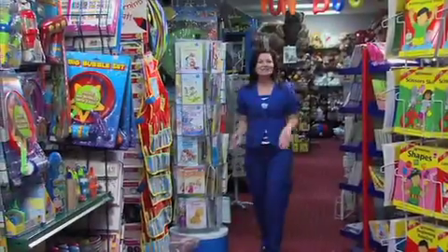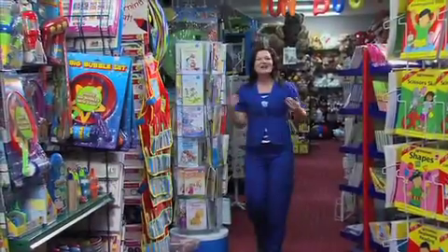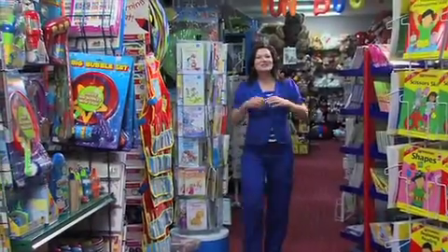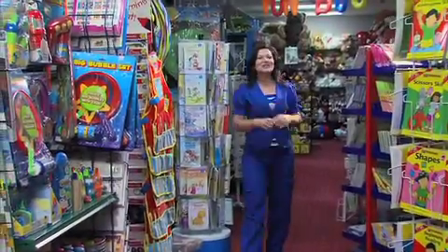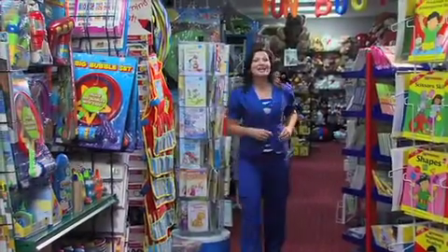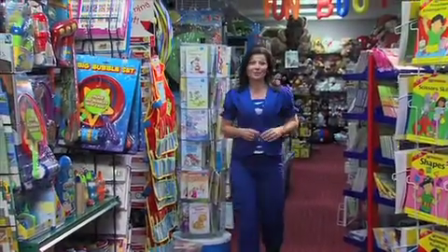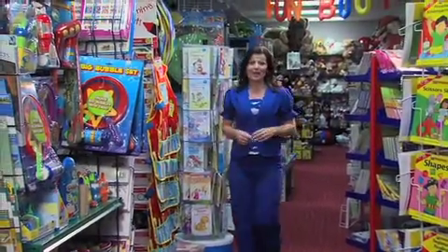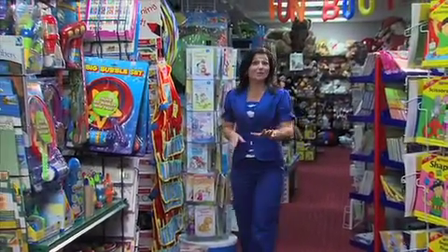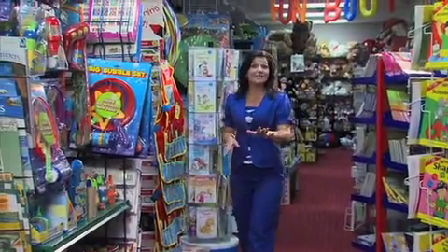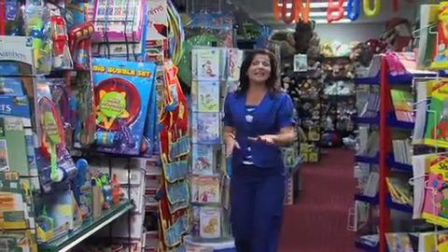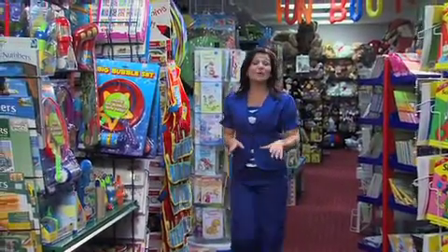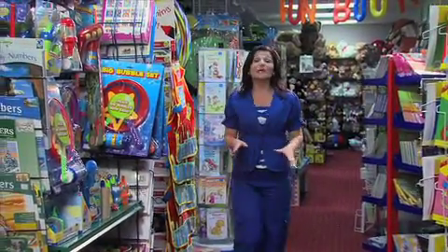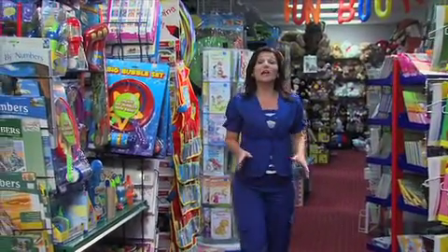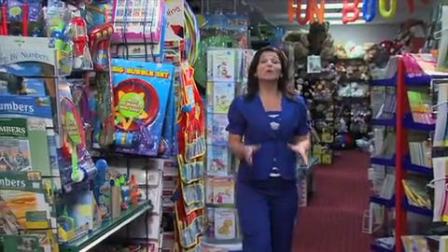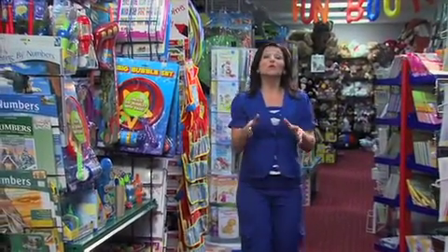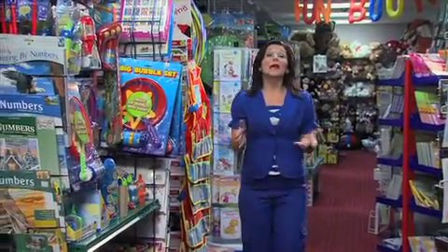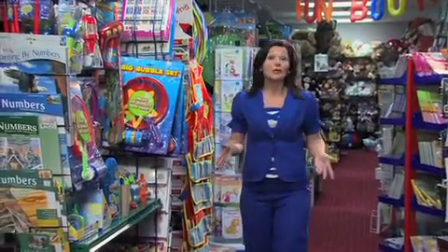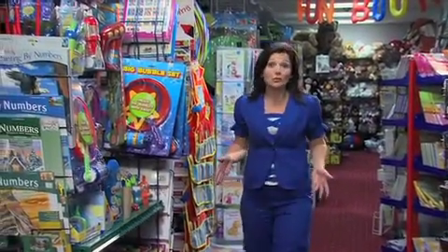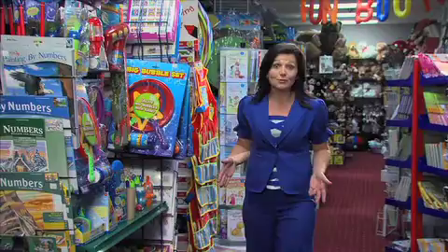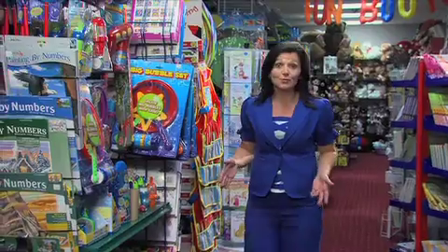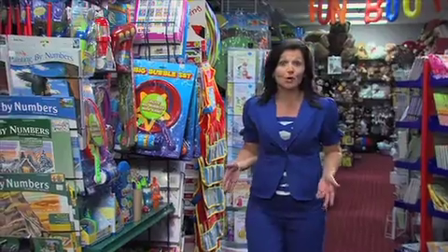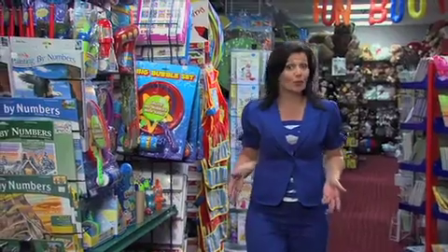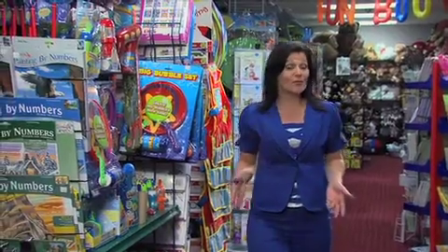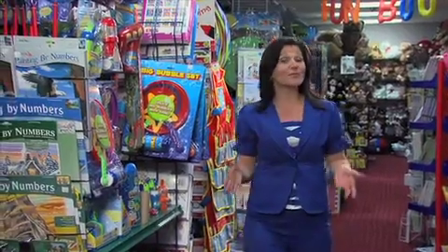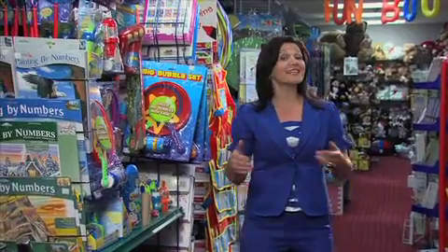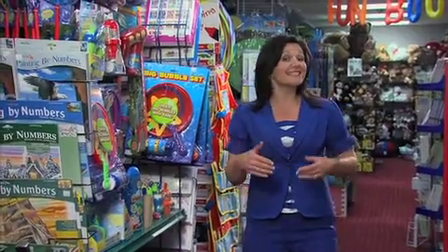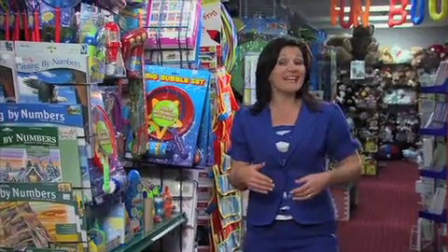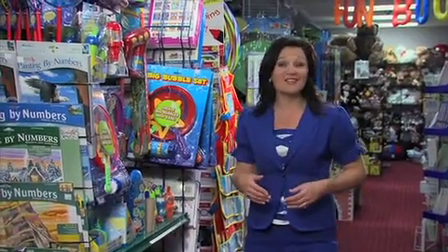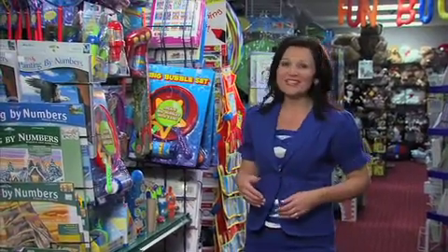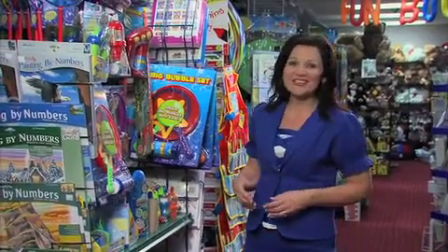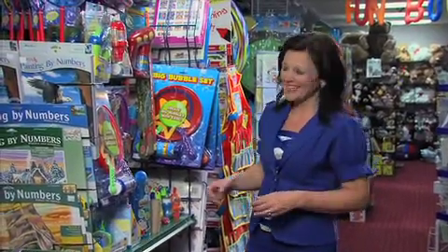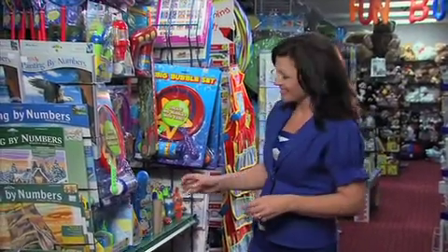Welcome to Janet's Planet, where today we're going to help you and your little sister or brother play it safe in Toyland.